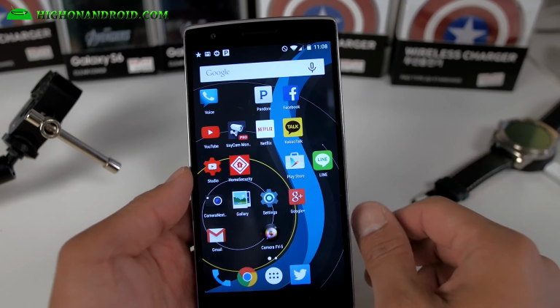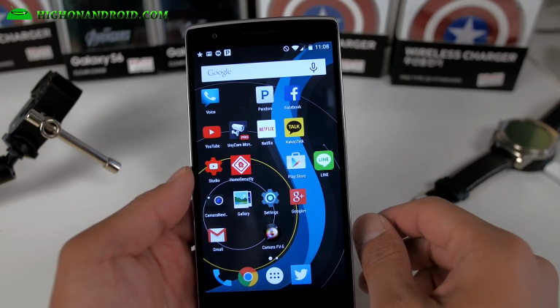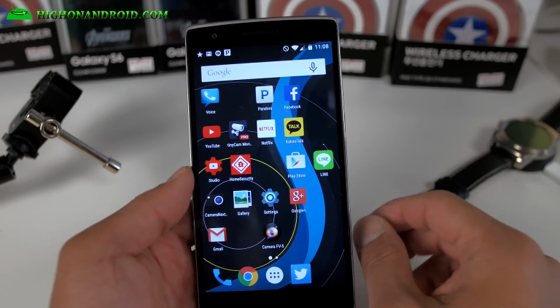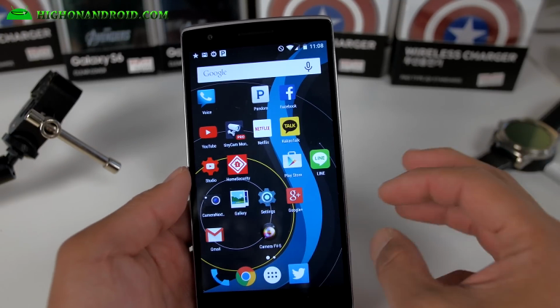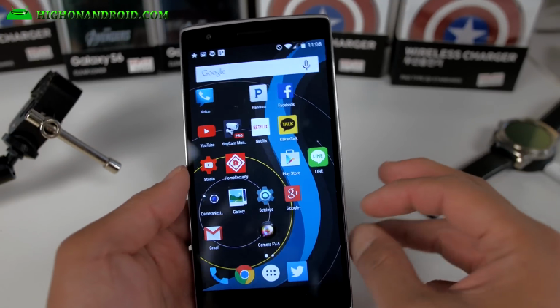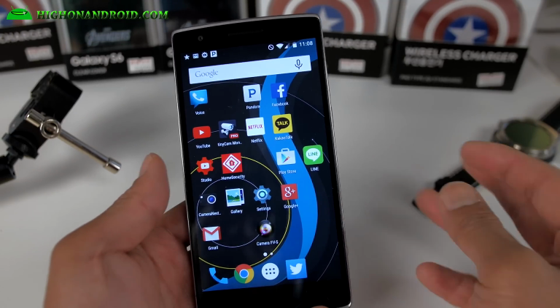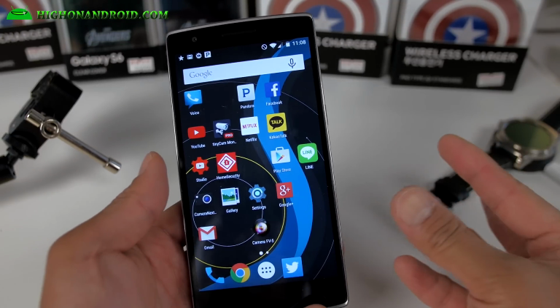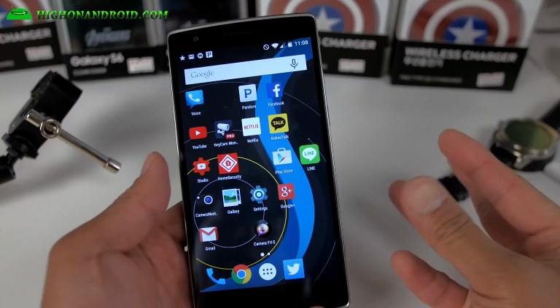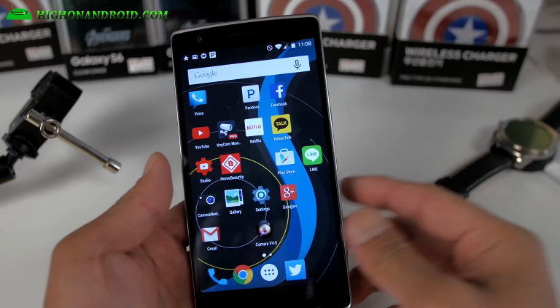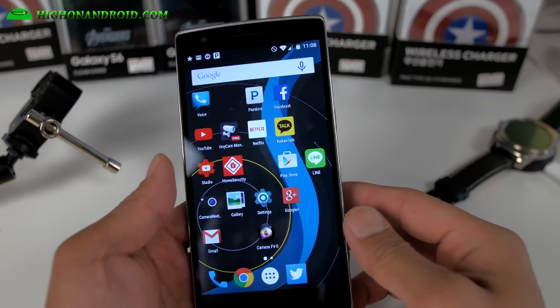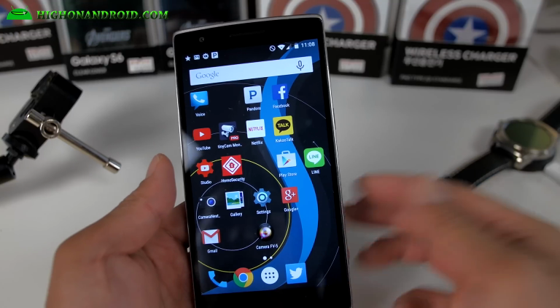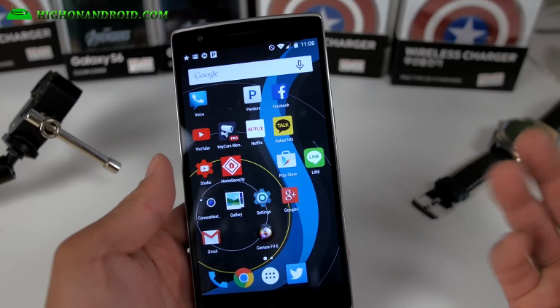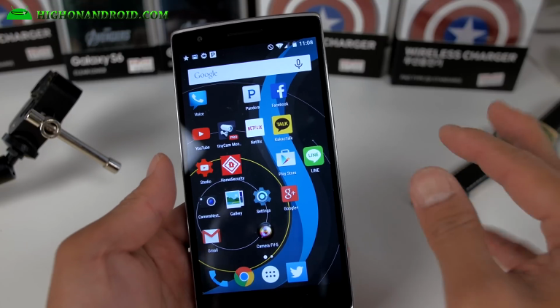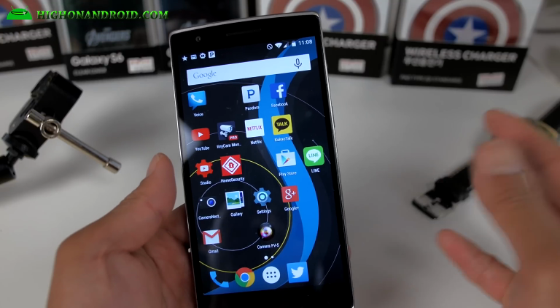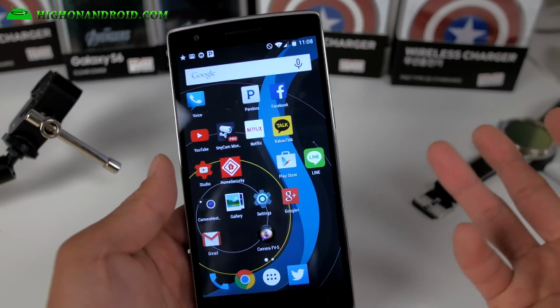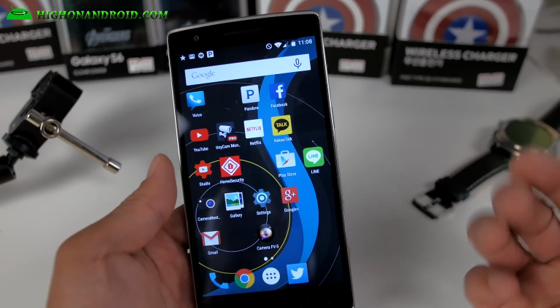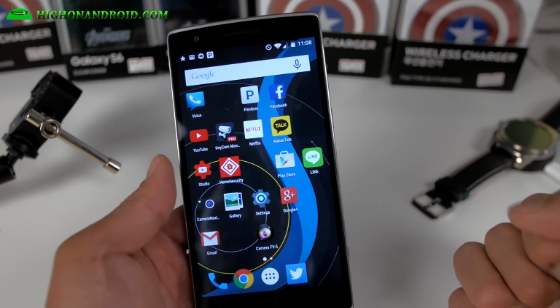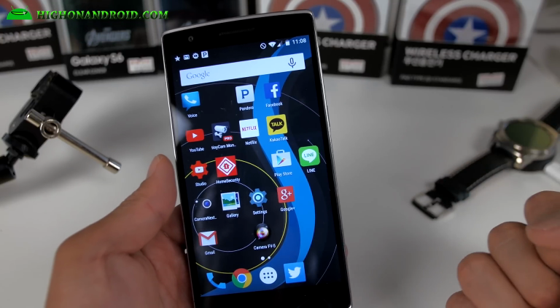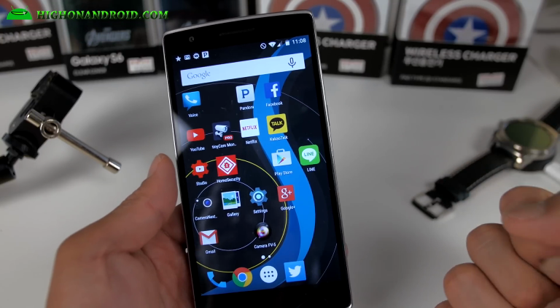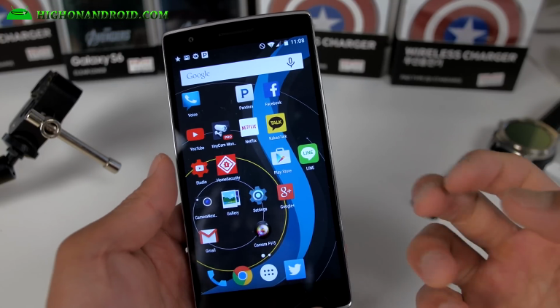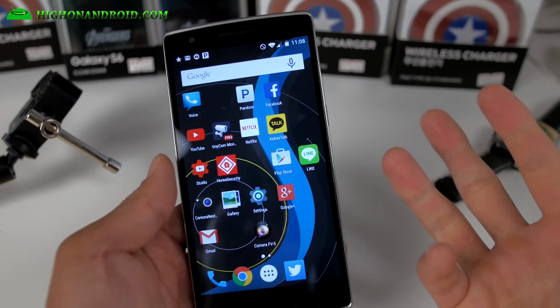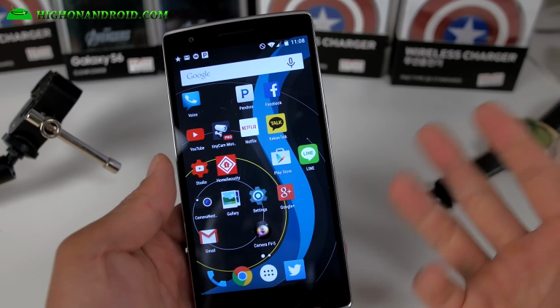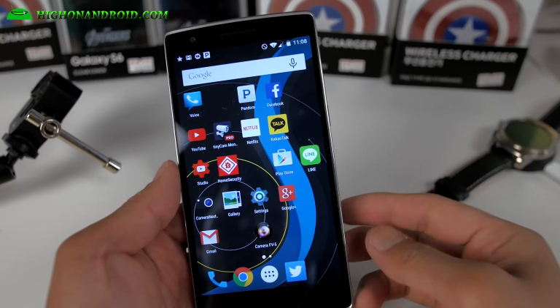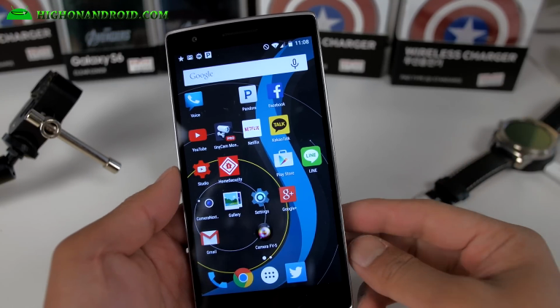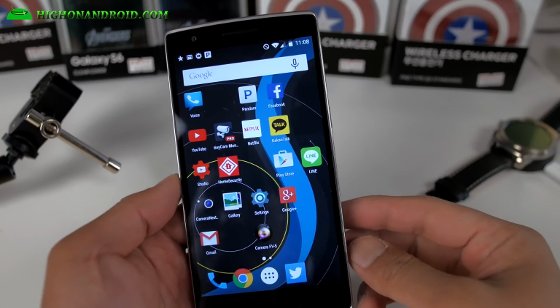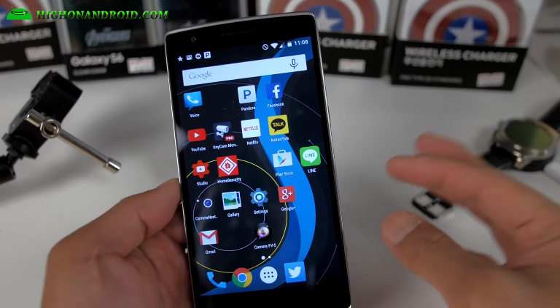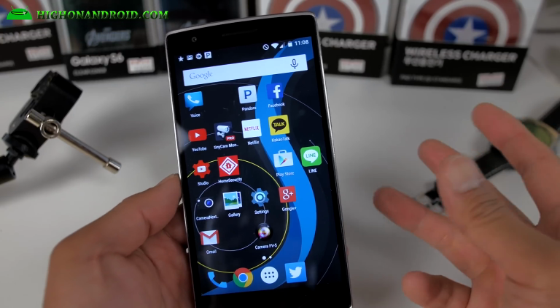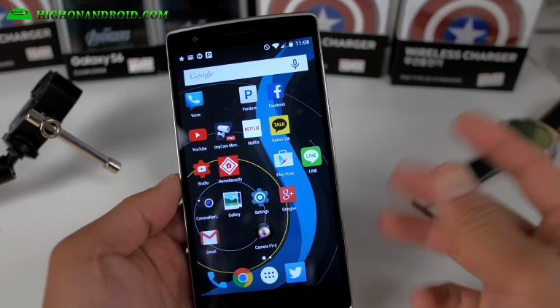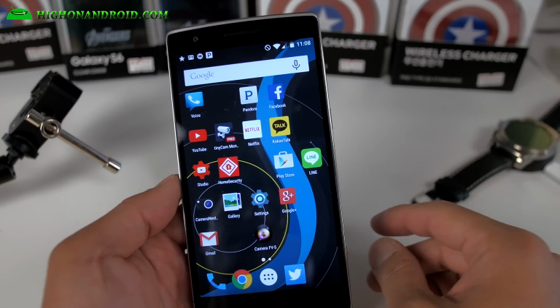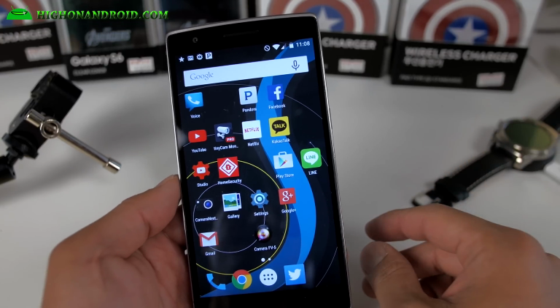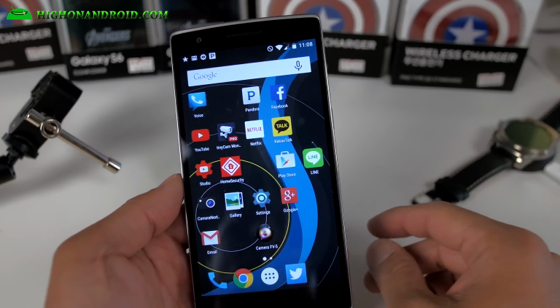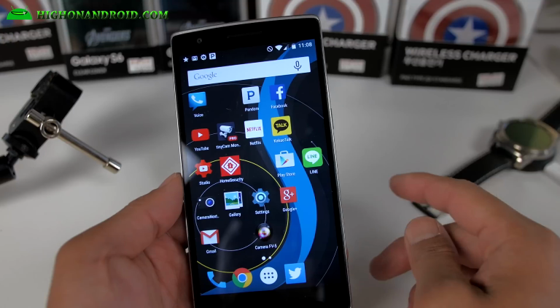As far as battery life, I get like three and a half to four hours of screen time. Not bad — I think that's pretty good.